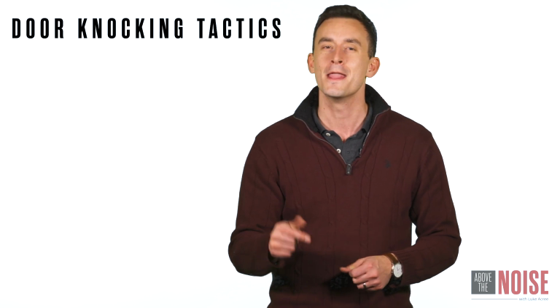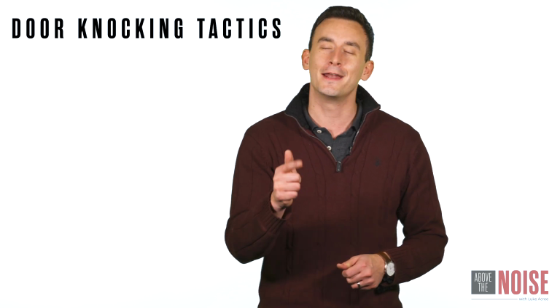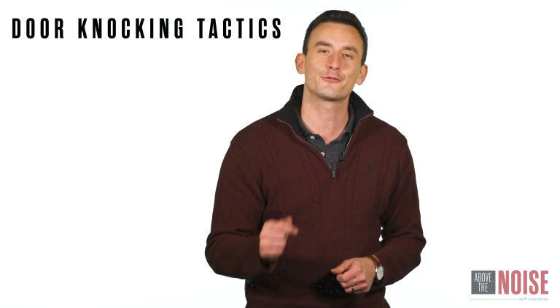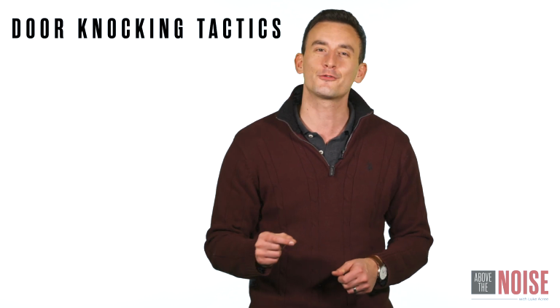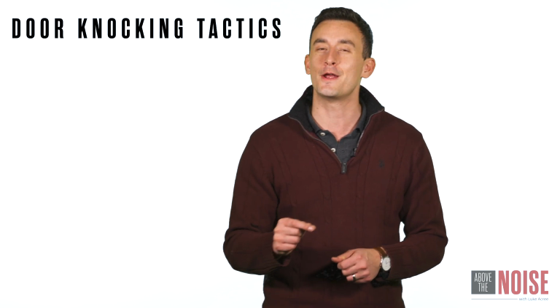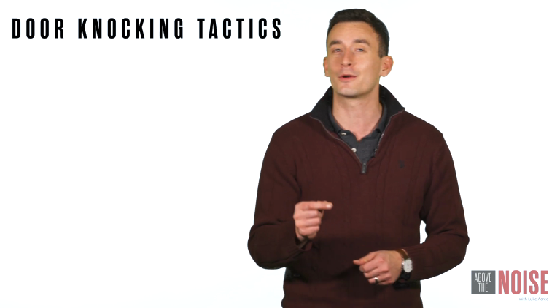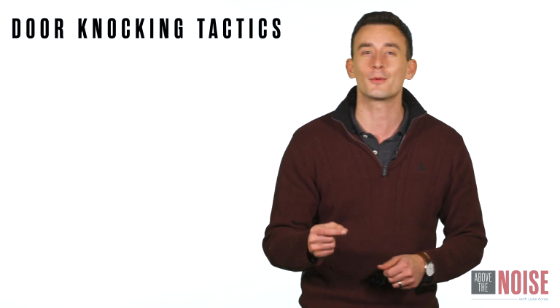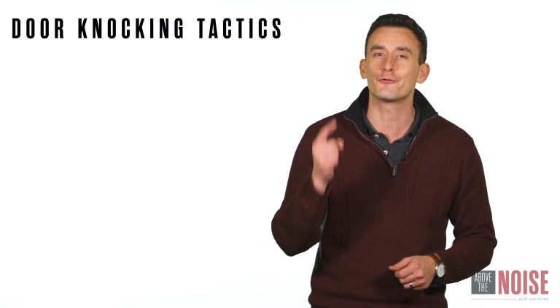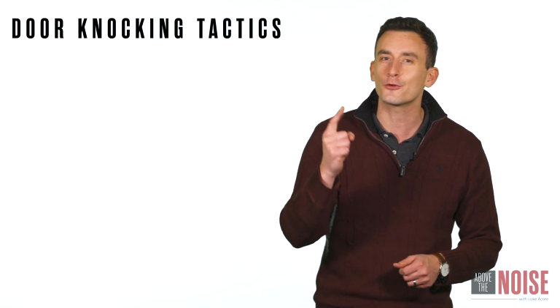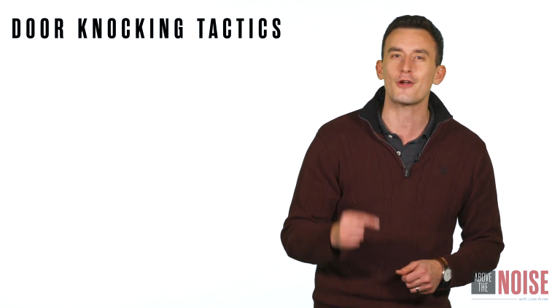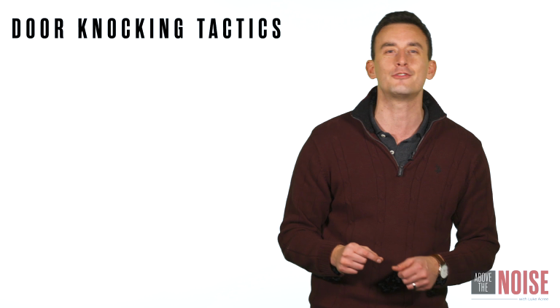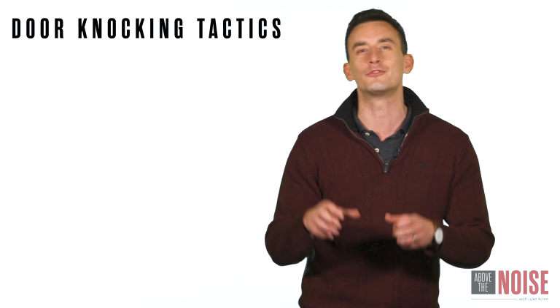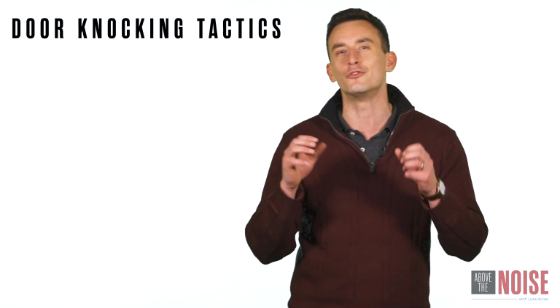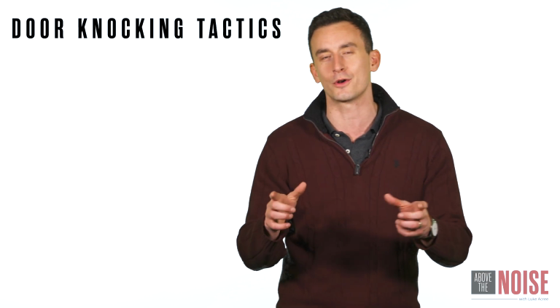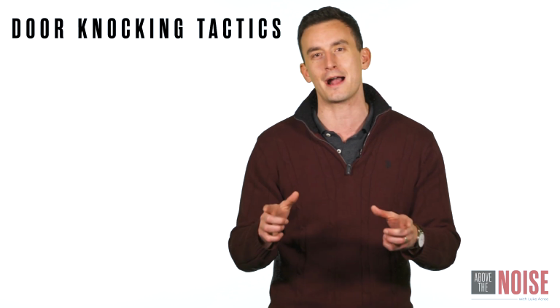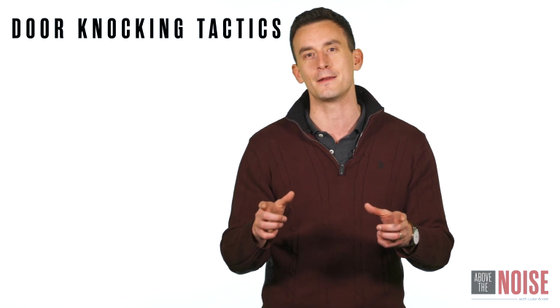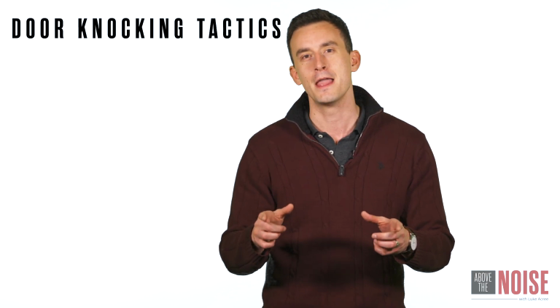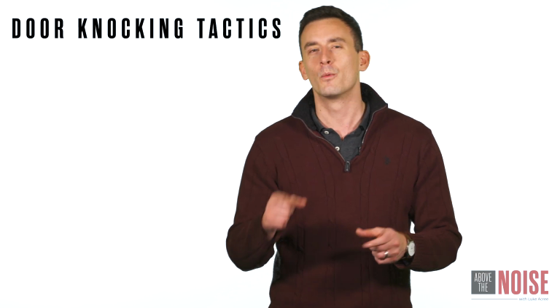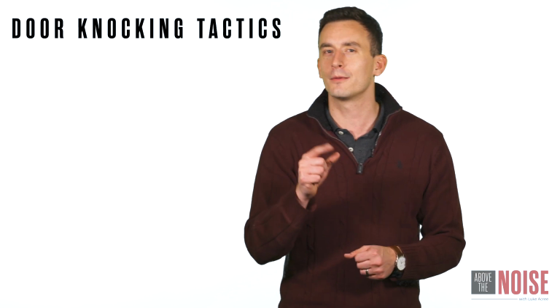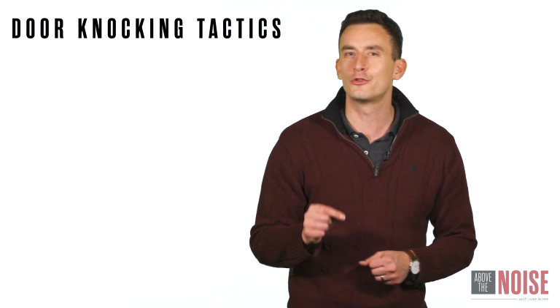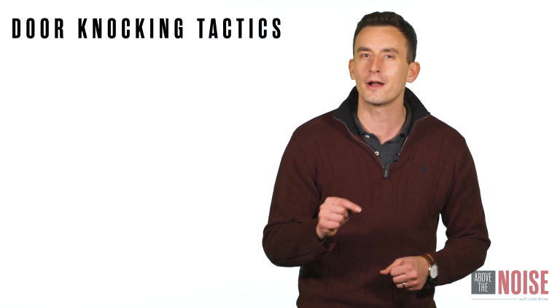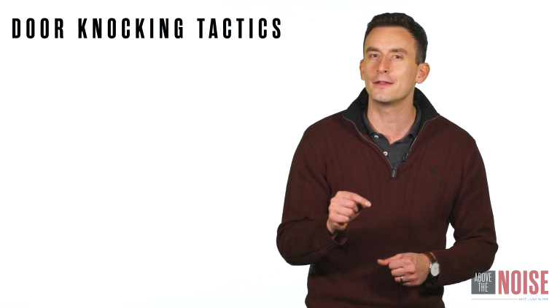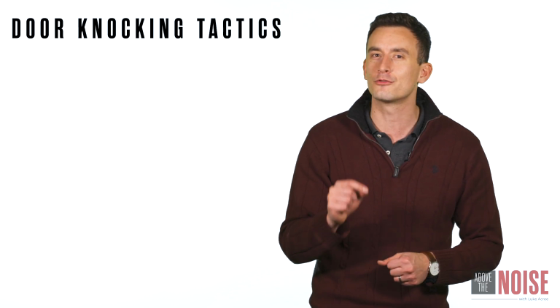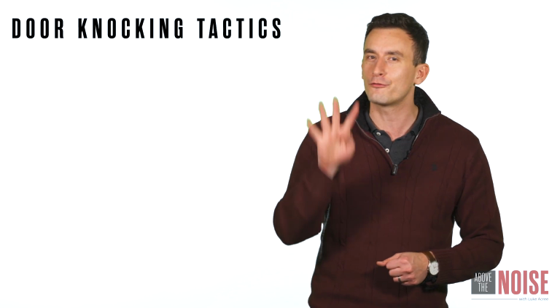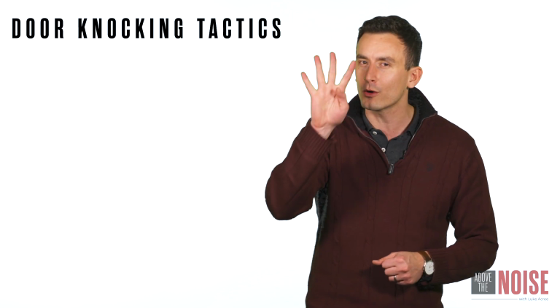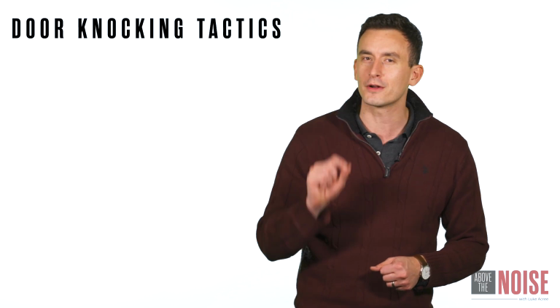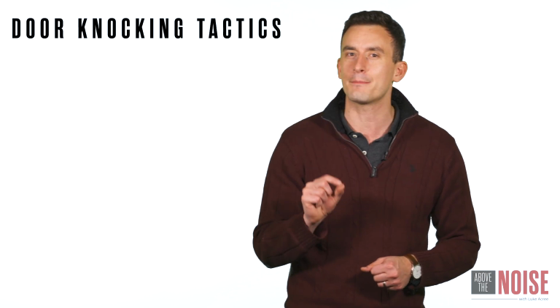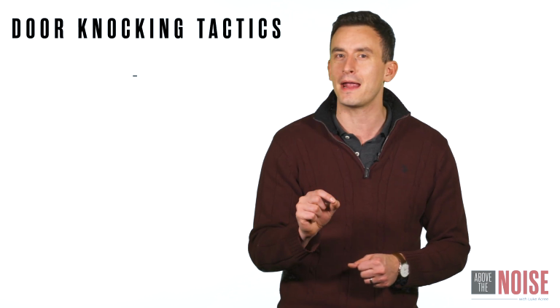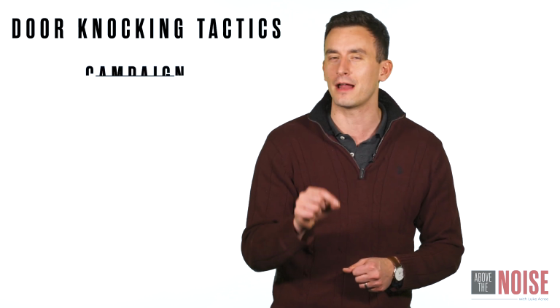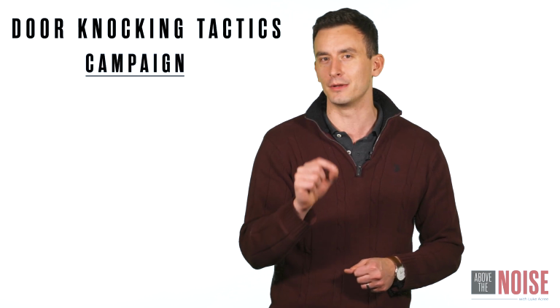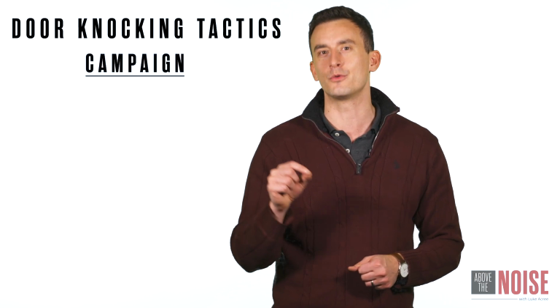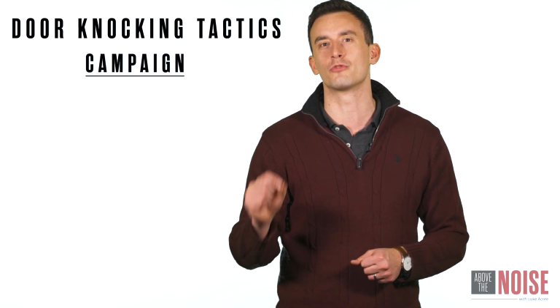In this first video, I want to talk about the first strategy, which is door knocking. When it comes to door knocking, there are really four different campaigns that I believe you can run.